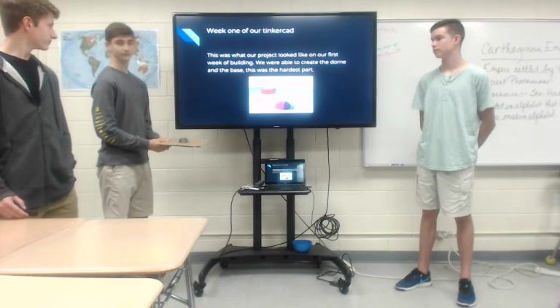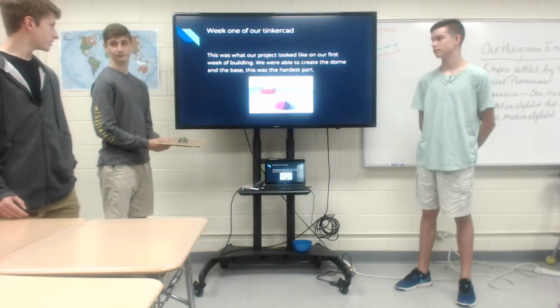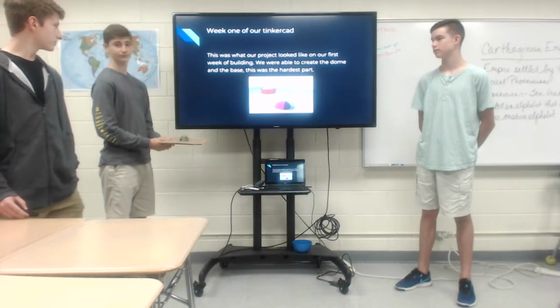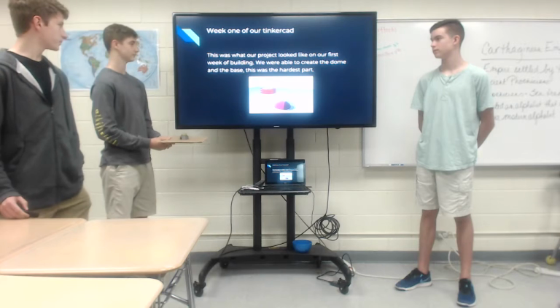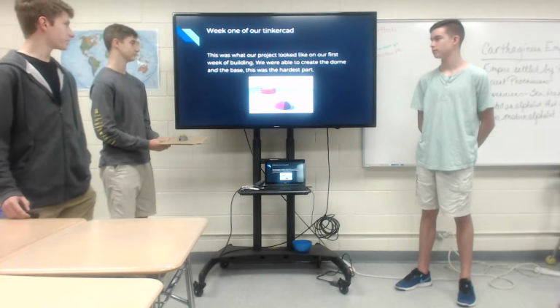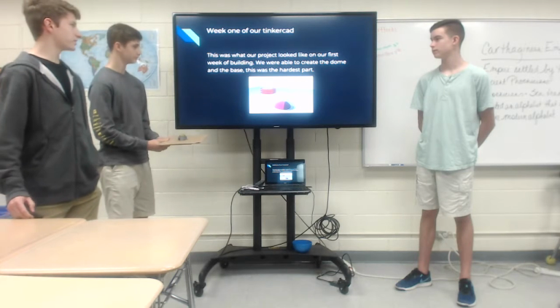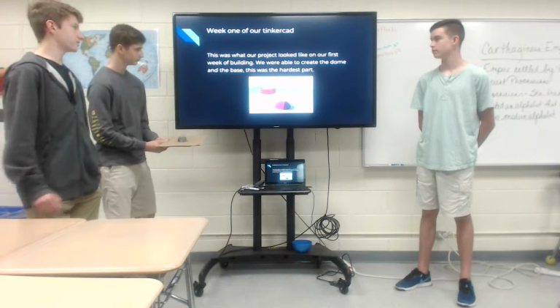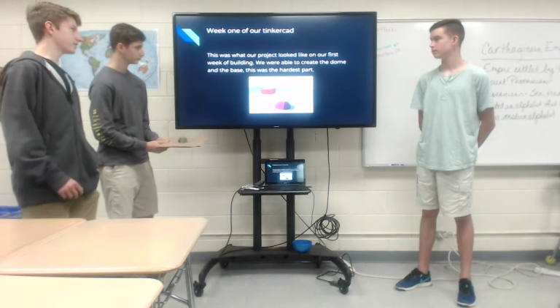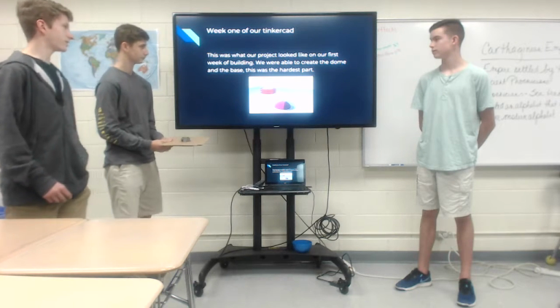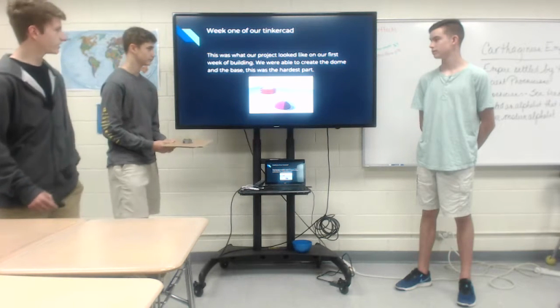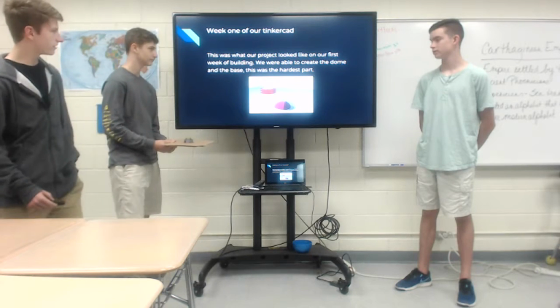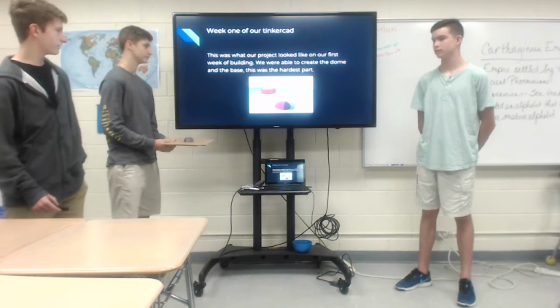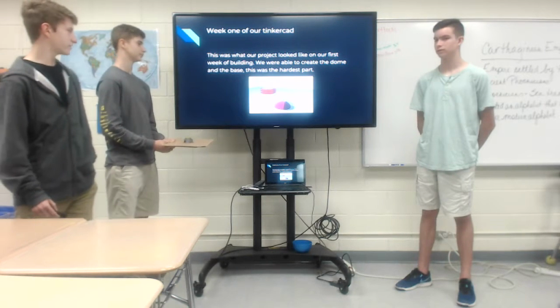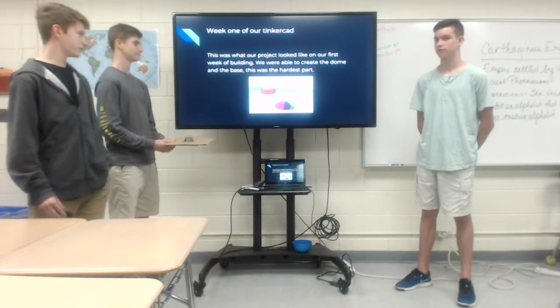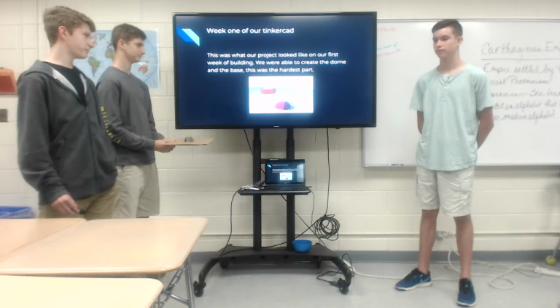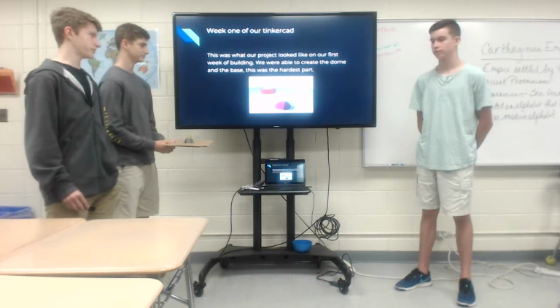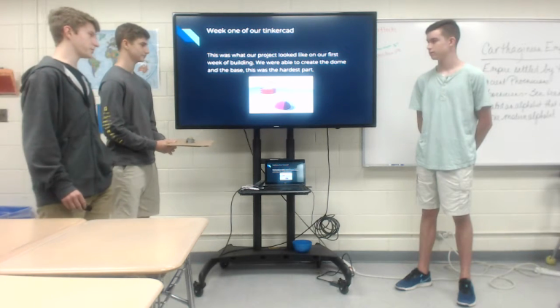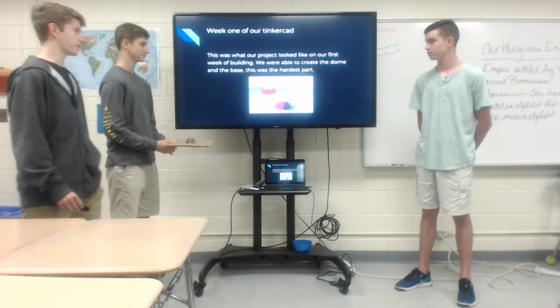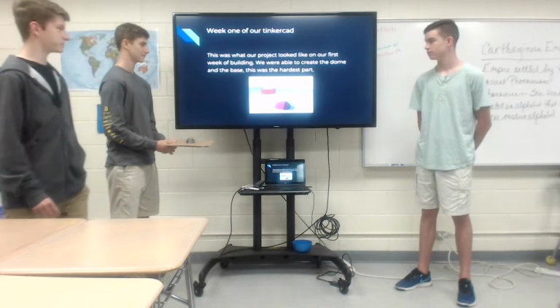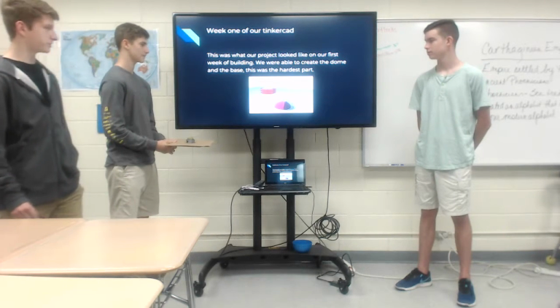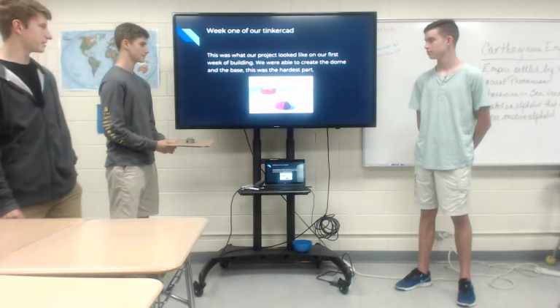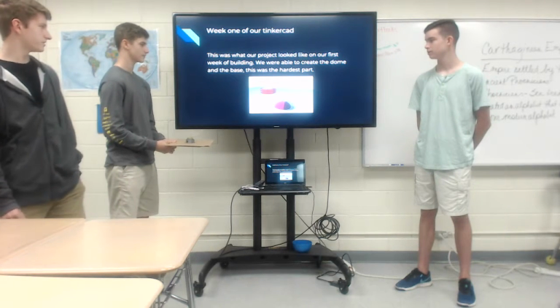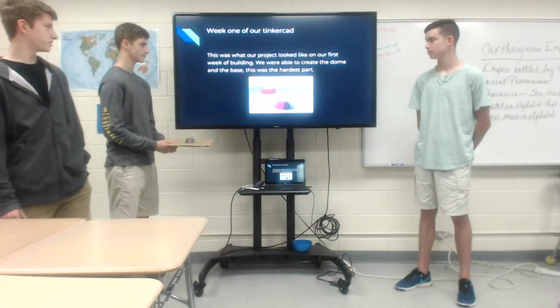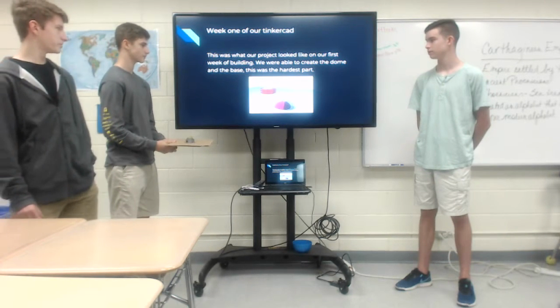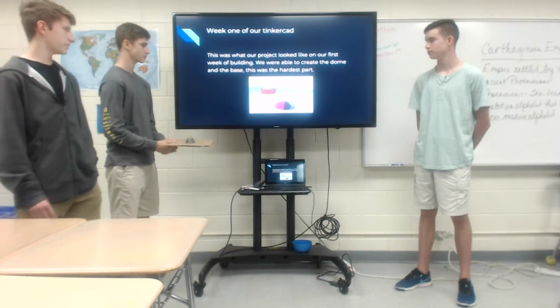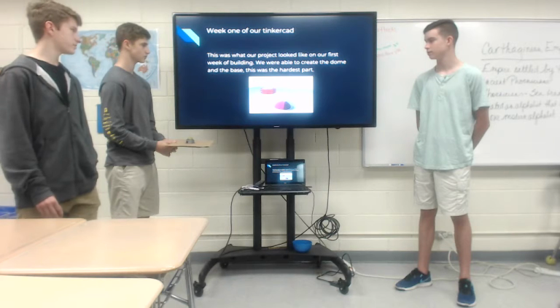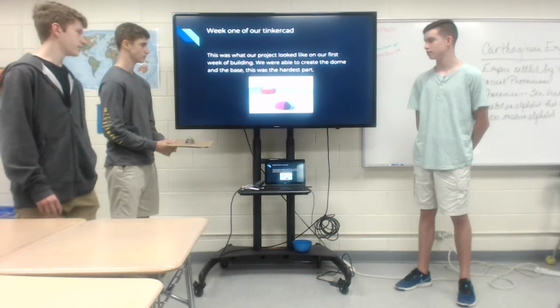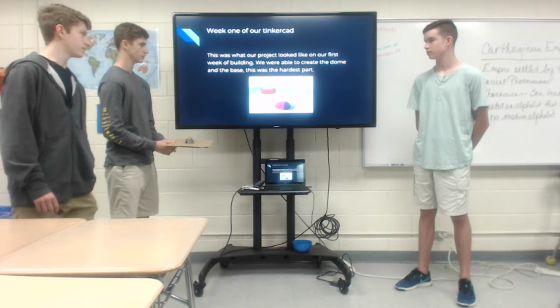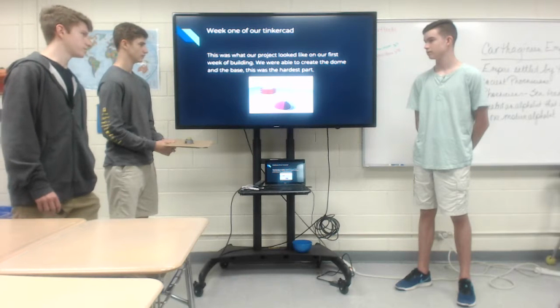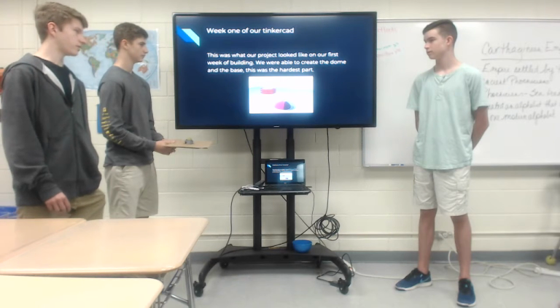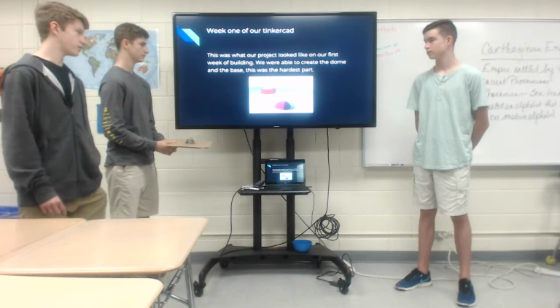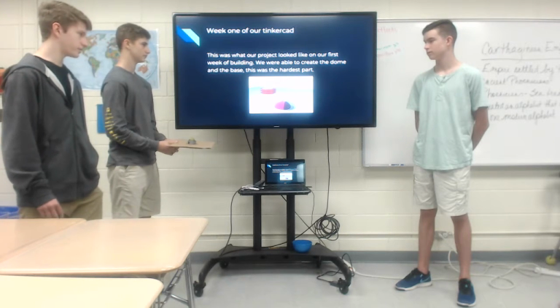This was what our project looked like on our first week of building. We were able to create the dome and the base. This was the hardest part.